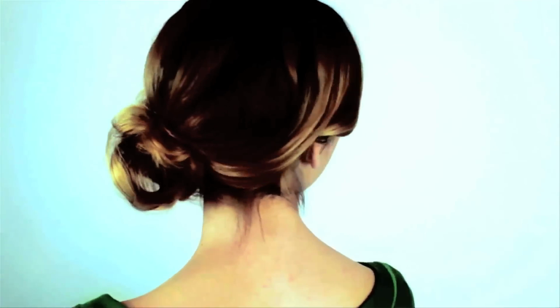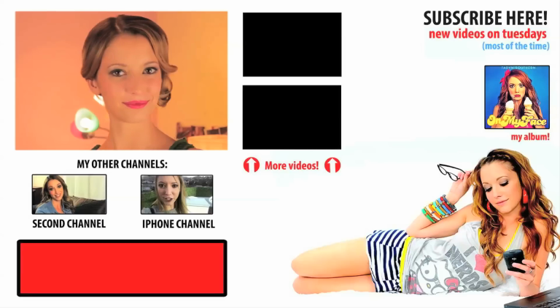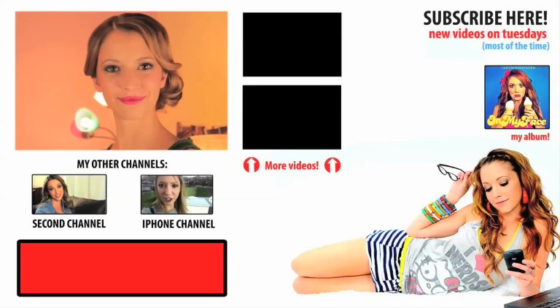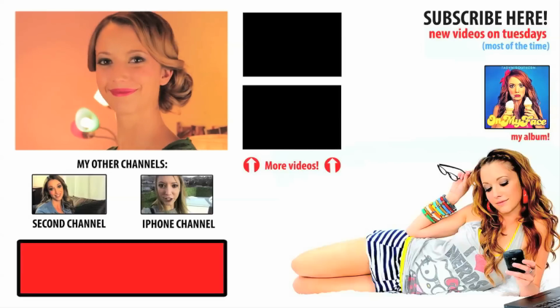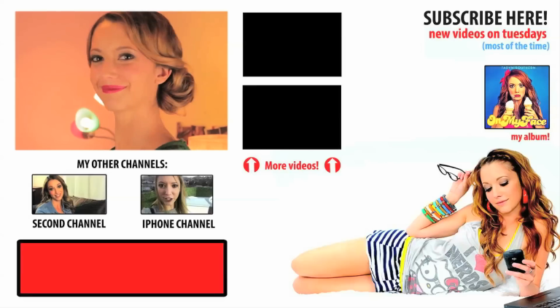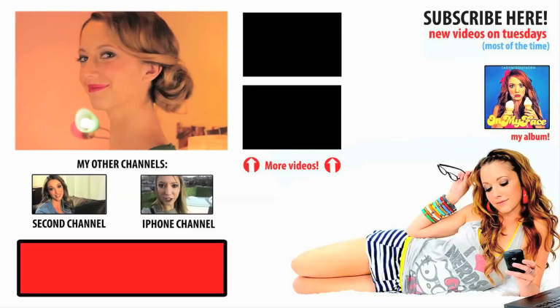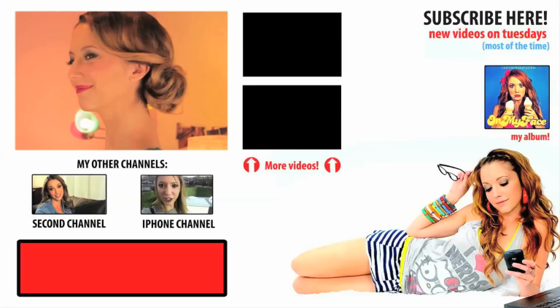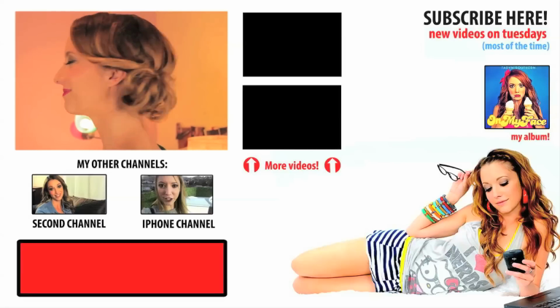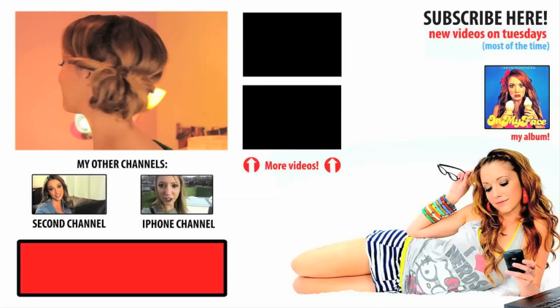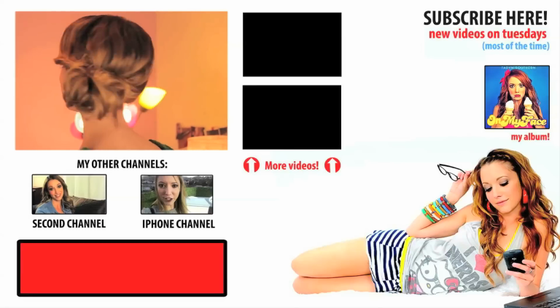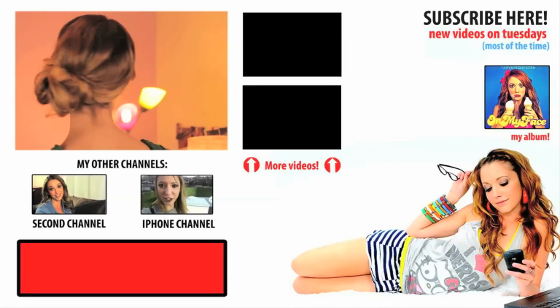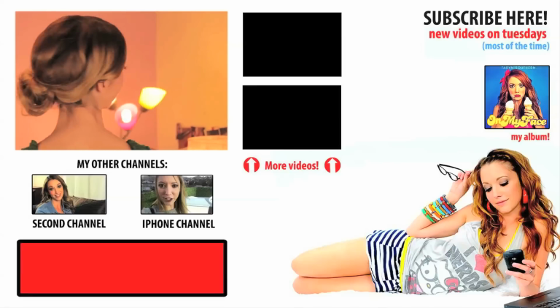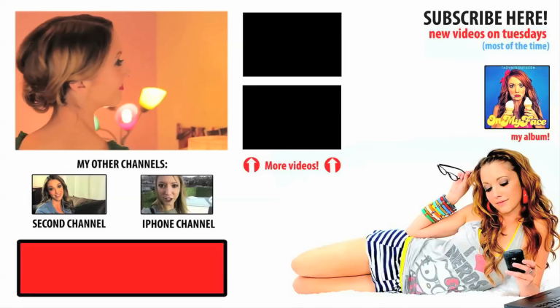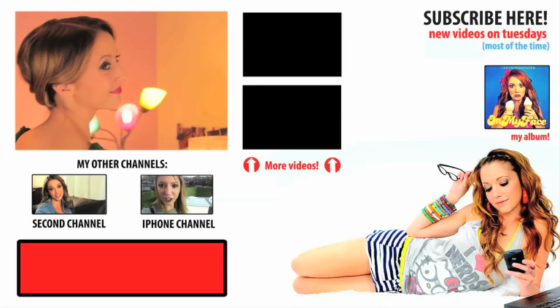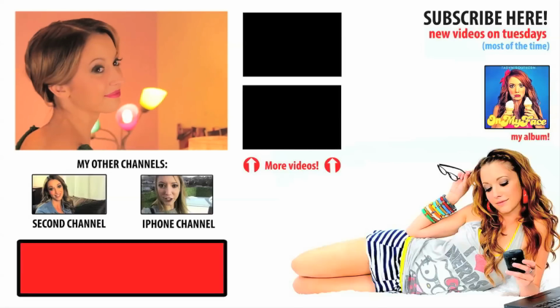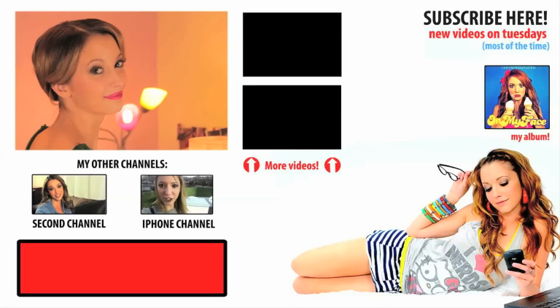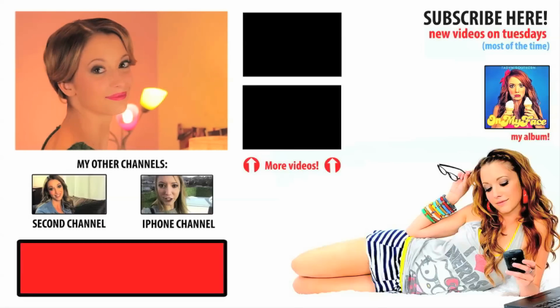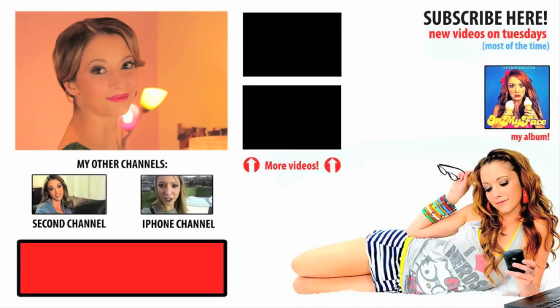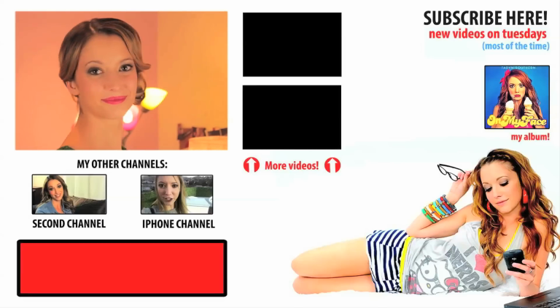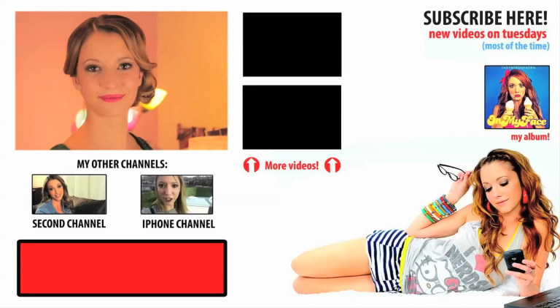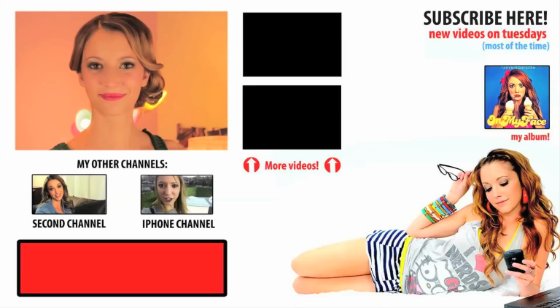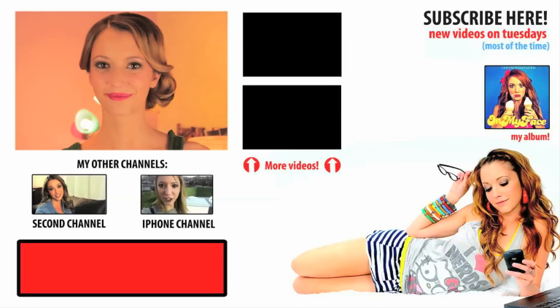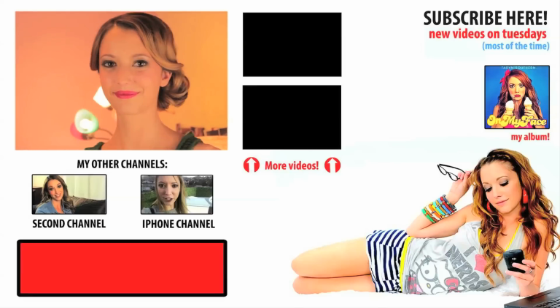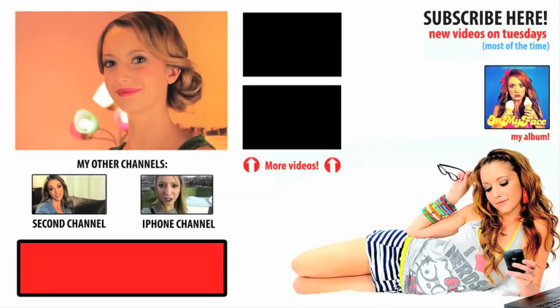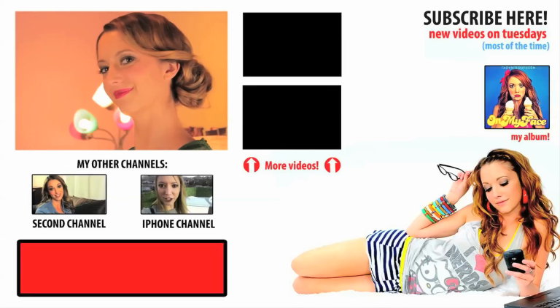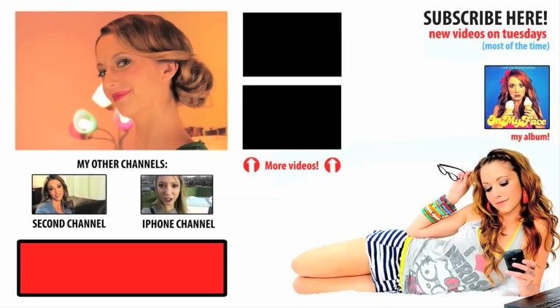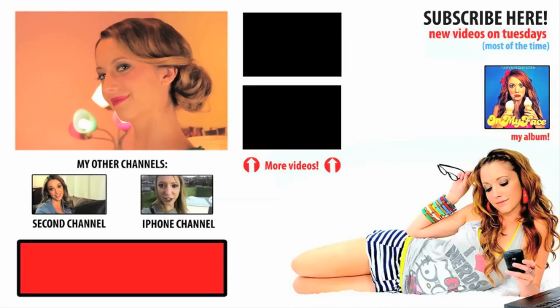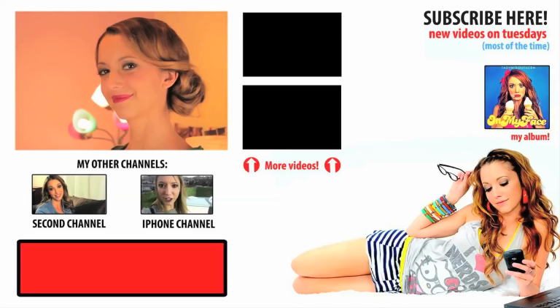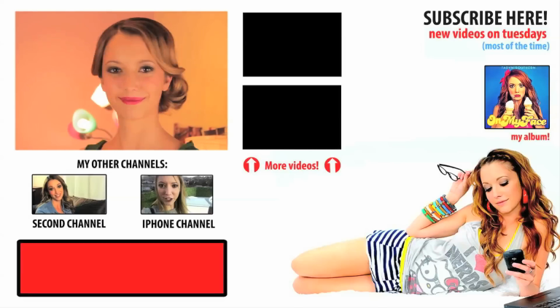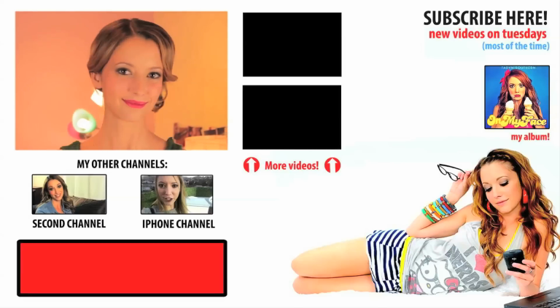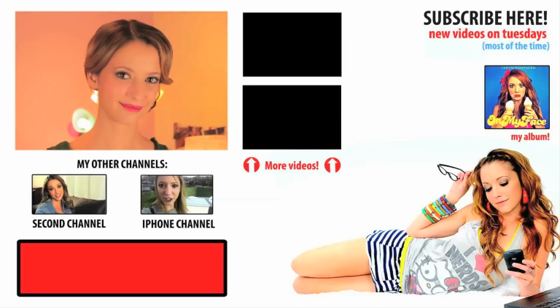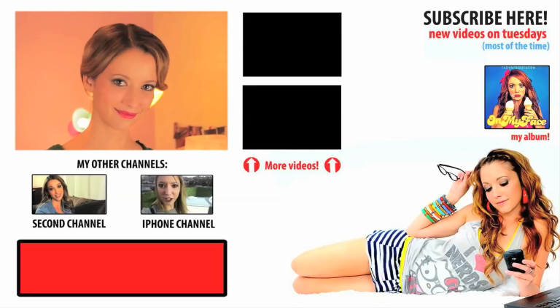So here it is — the finished look, the Rachel Weisz look from Oz the Great and the Powerful.